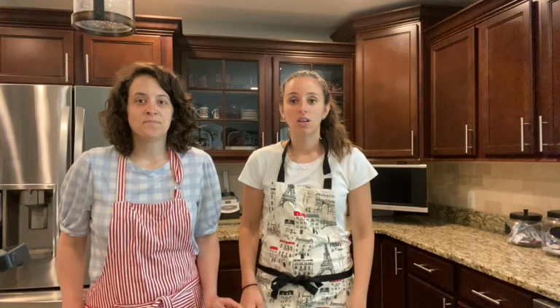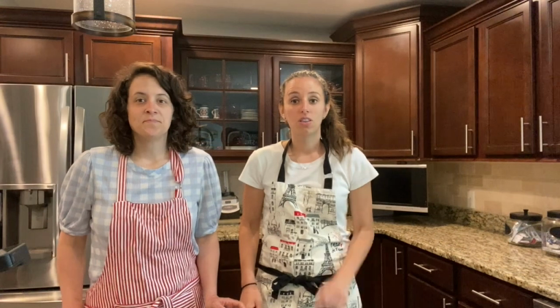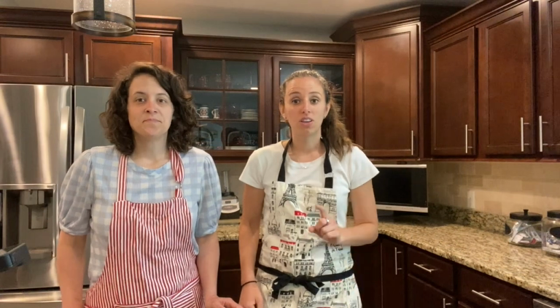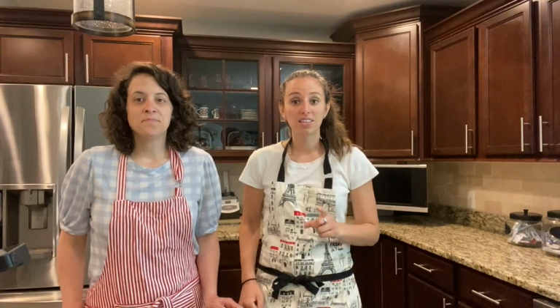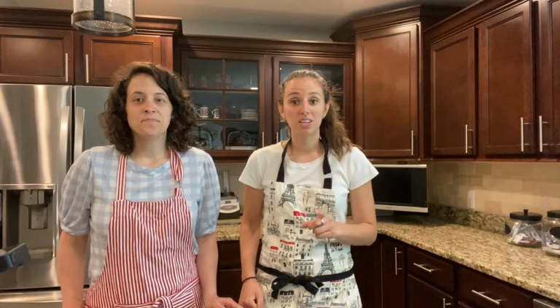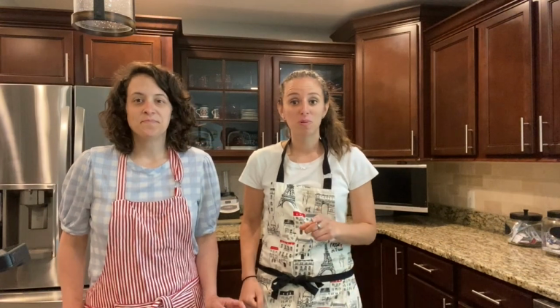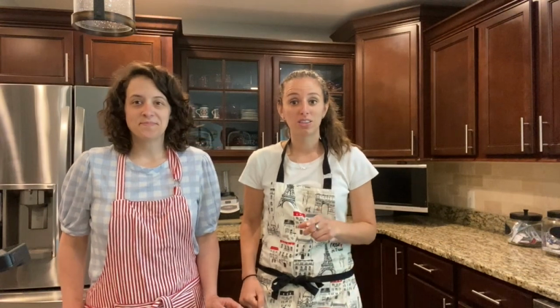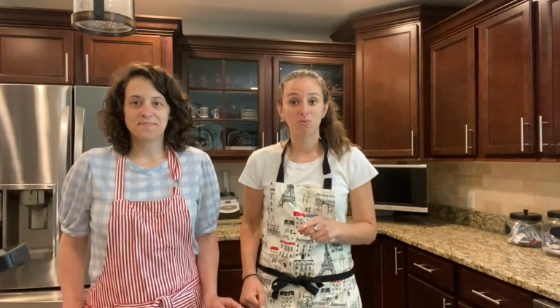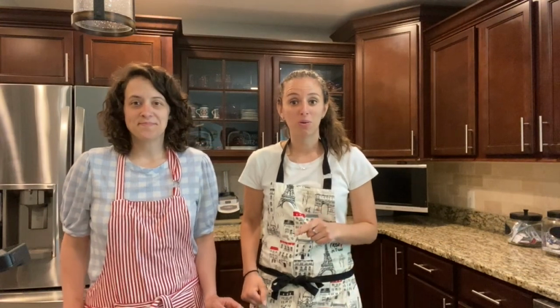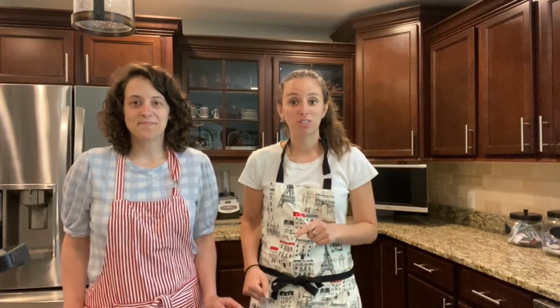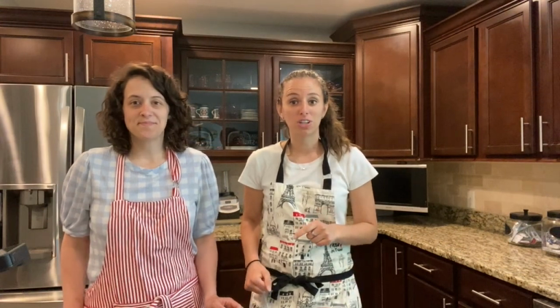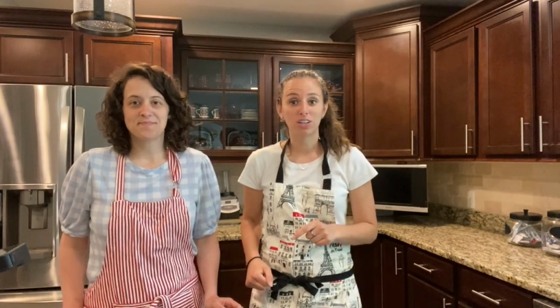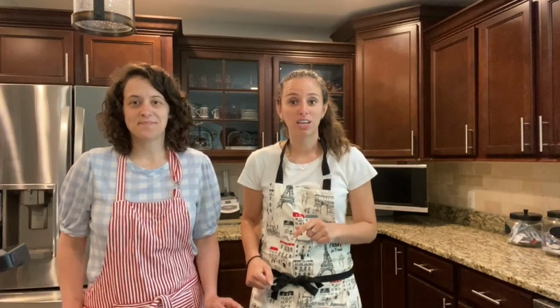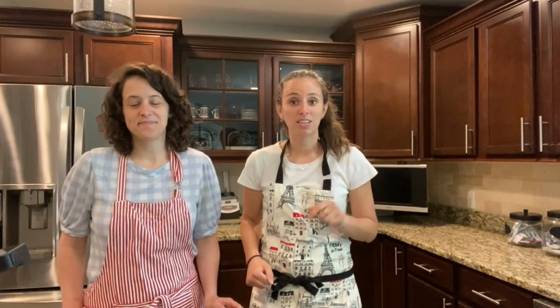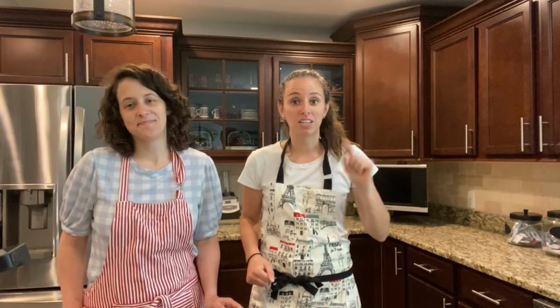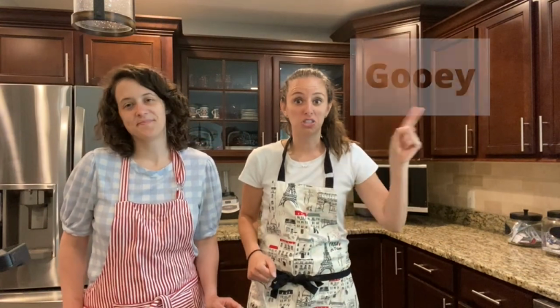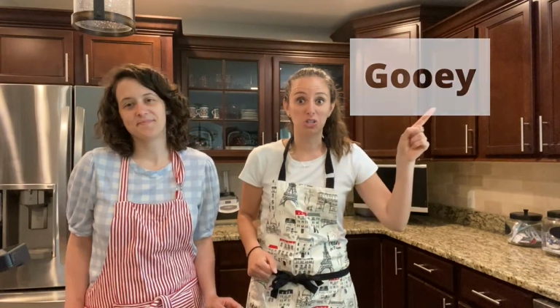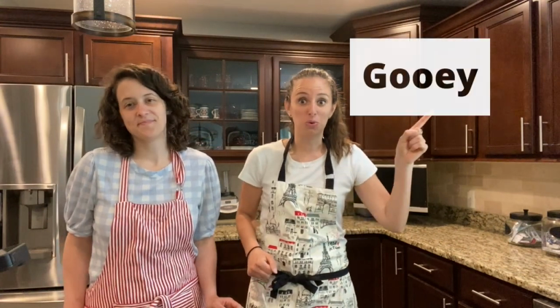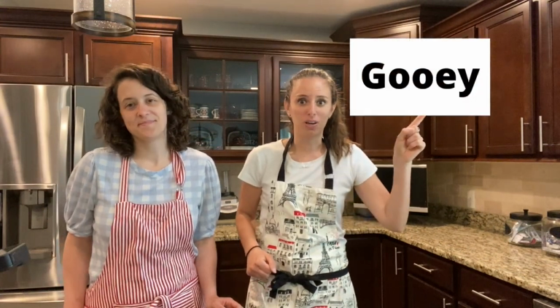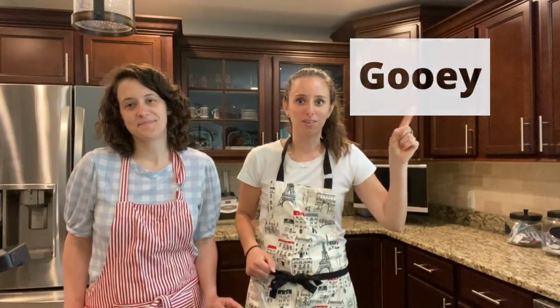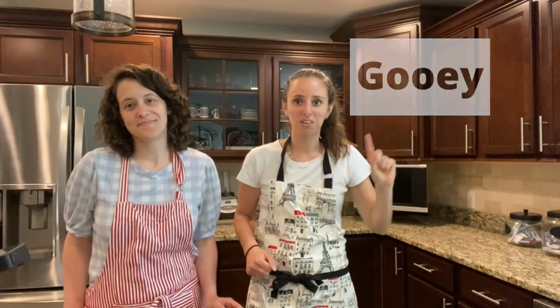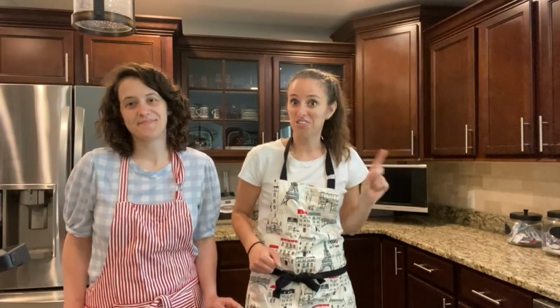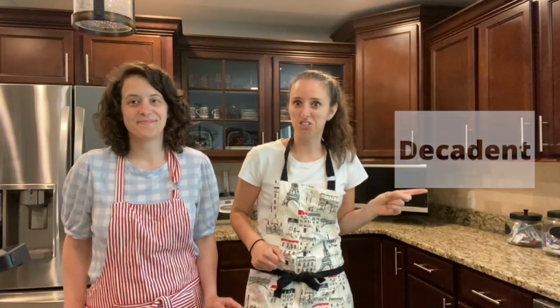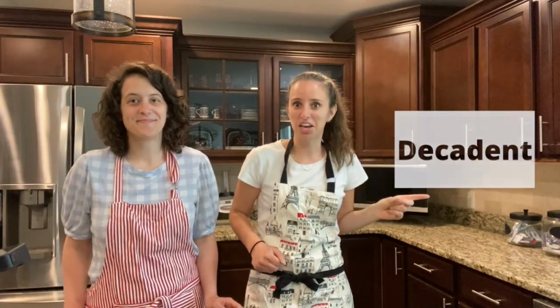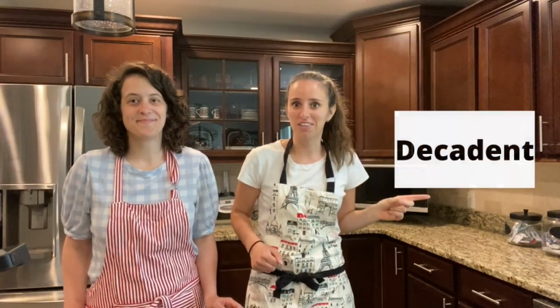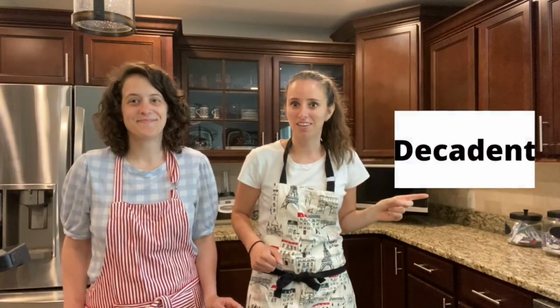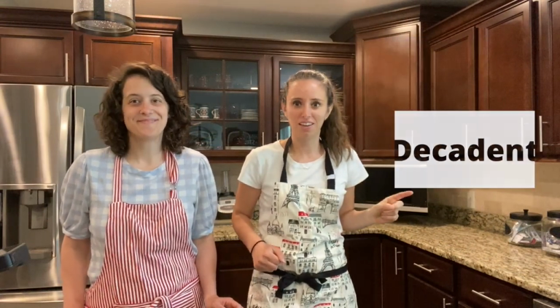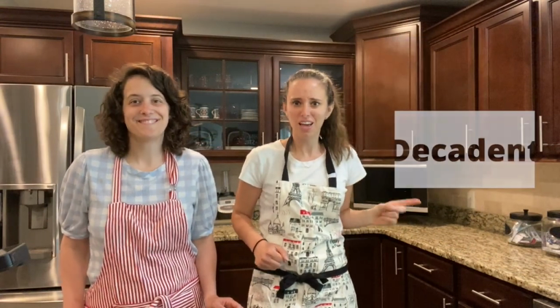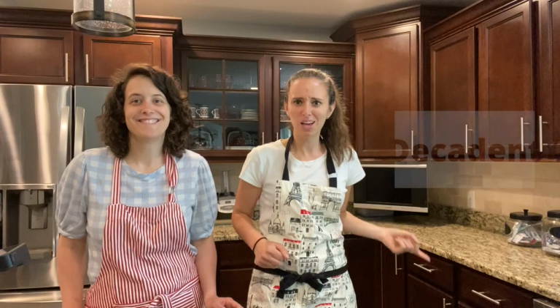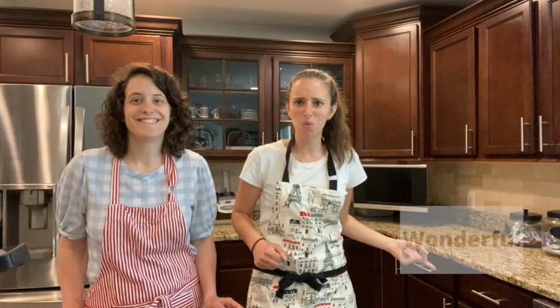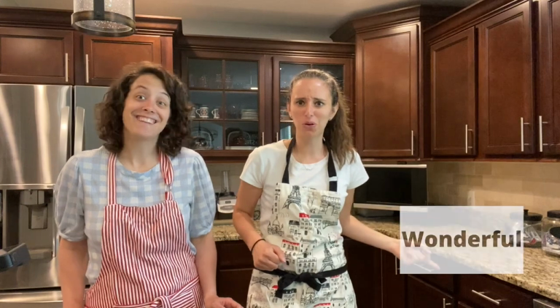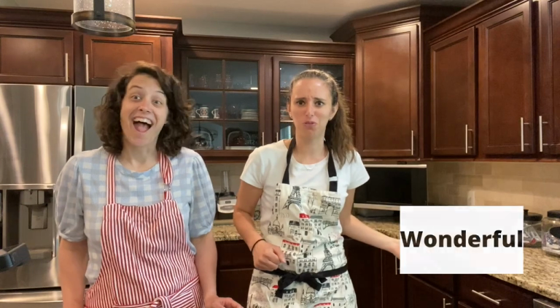The nice thing about this flourless chocolate cake is that it's gooey, decadent, and wonderful.